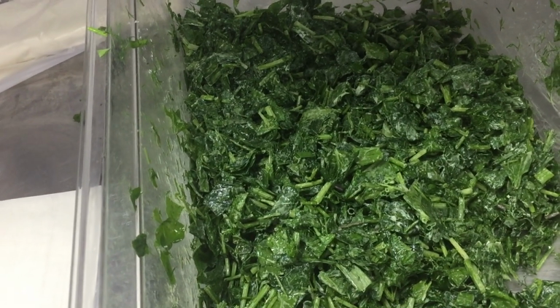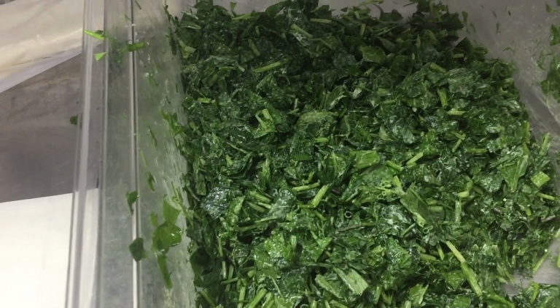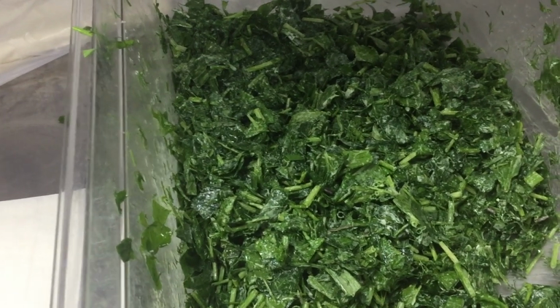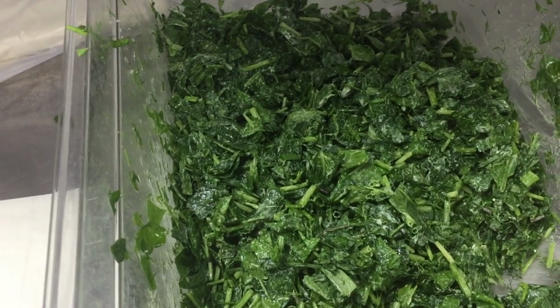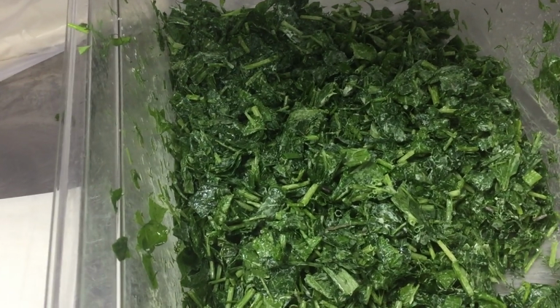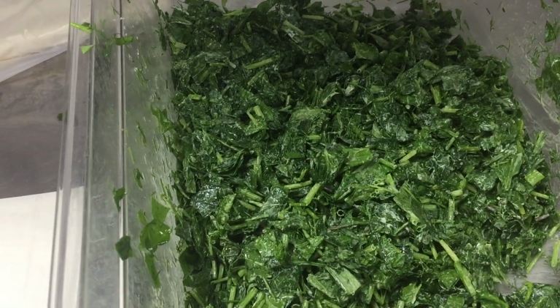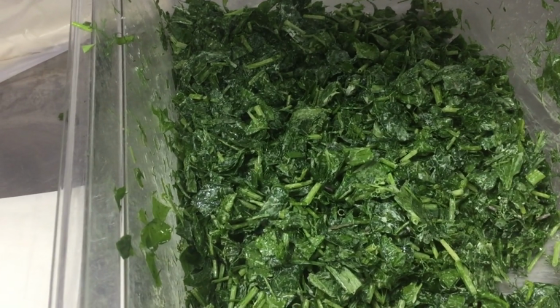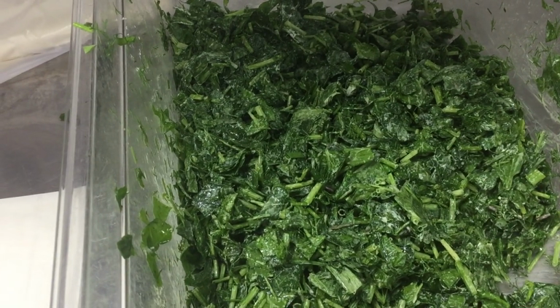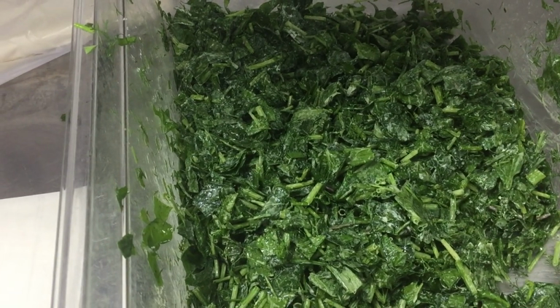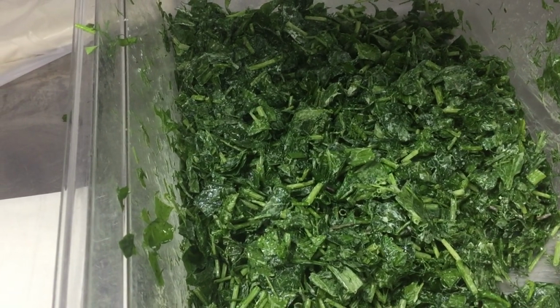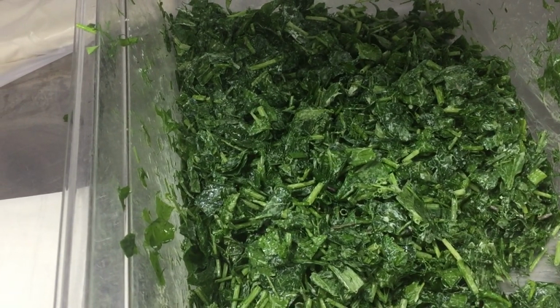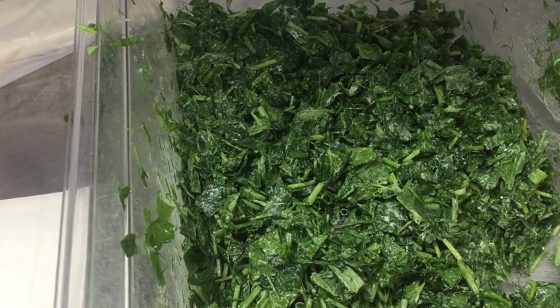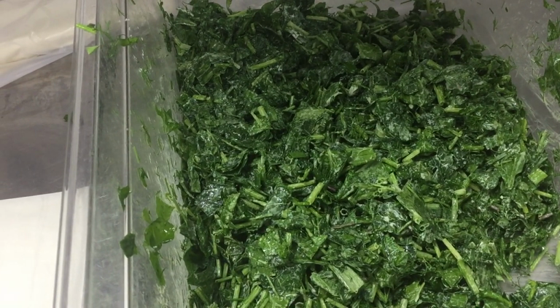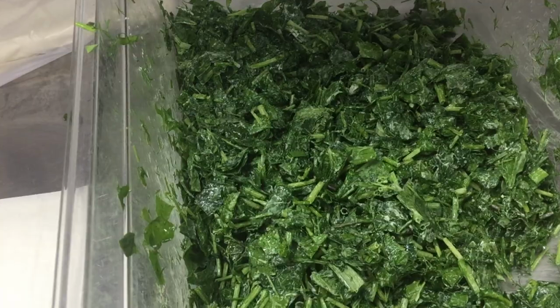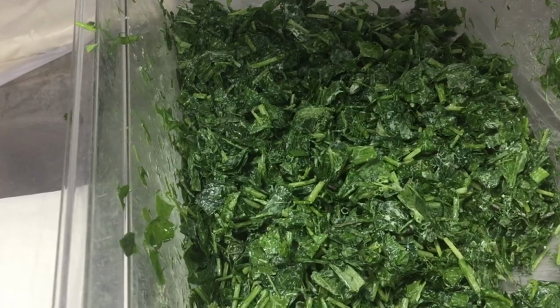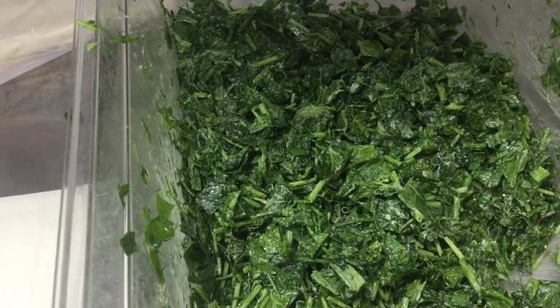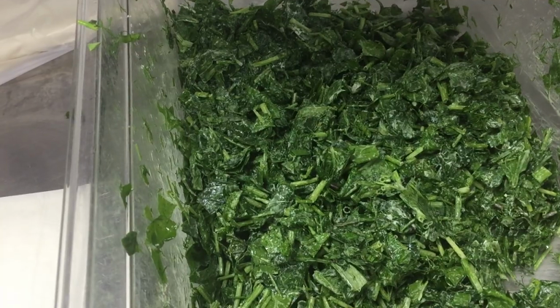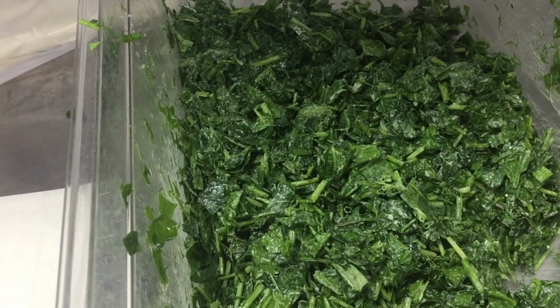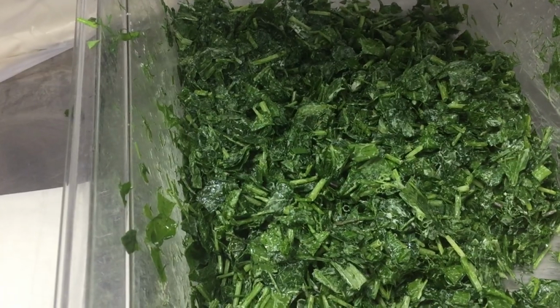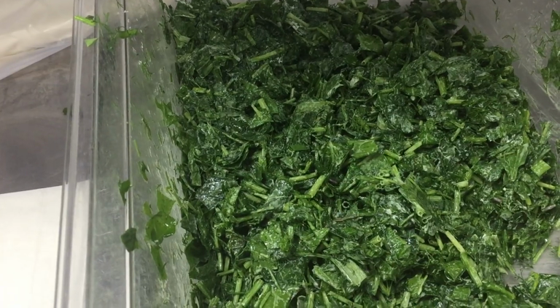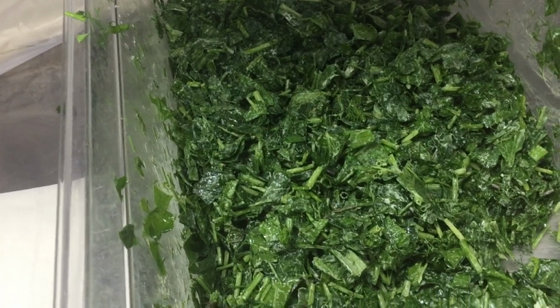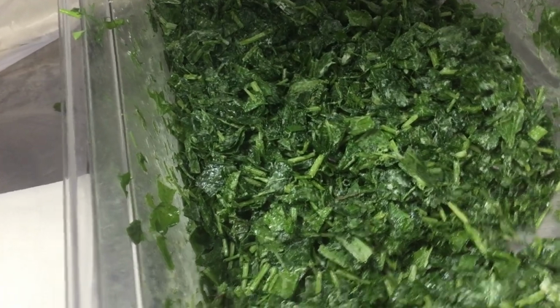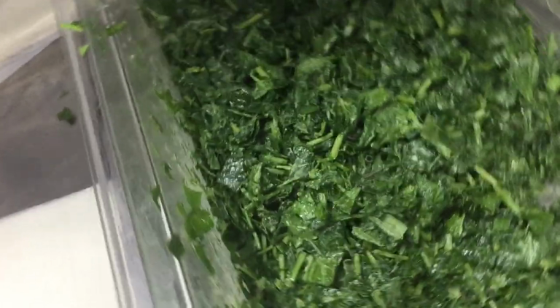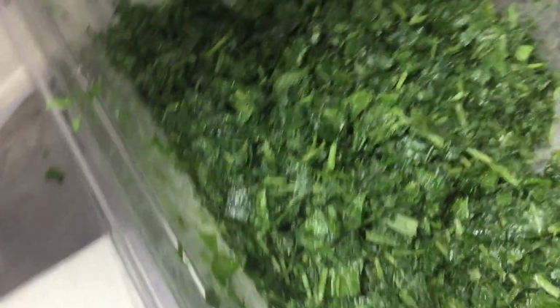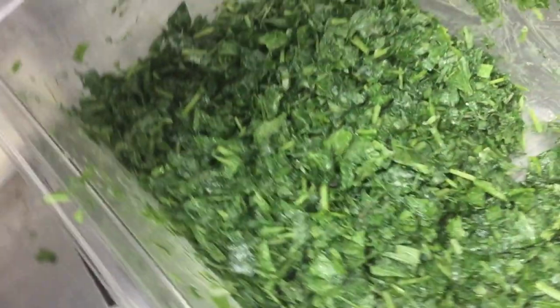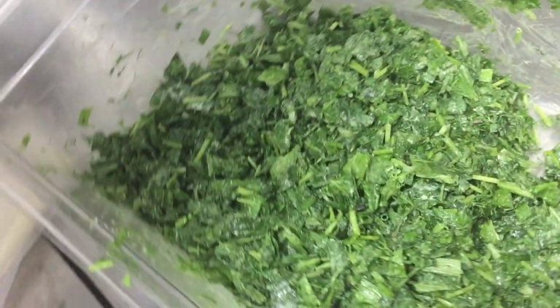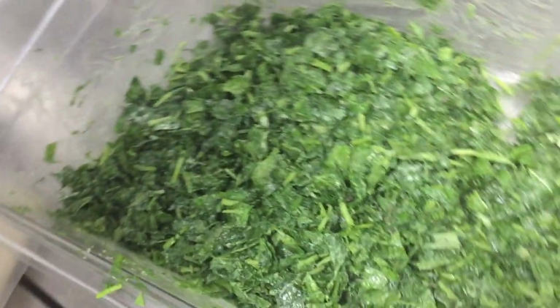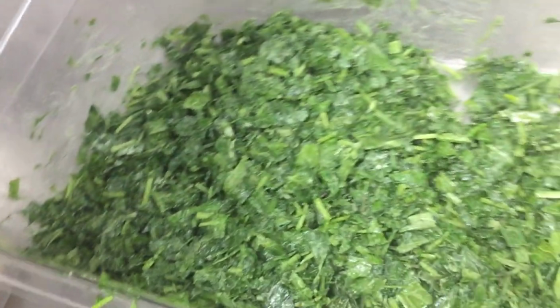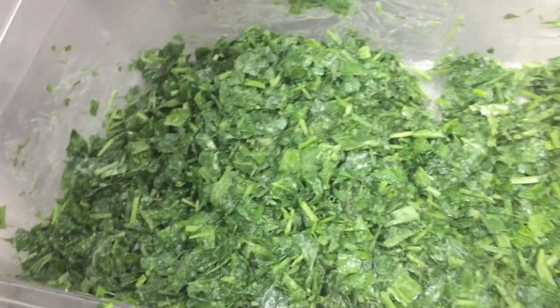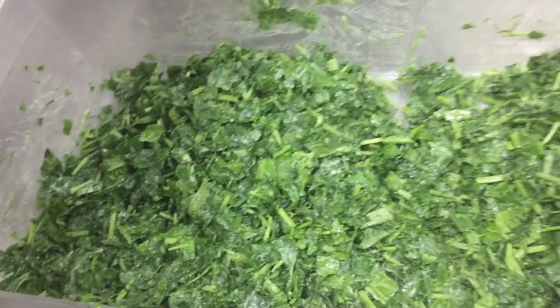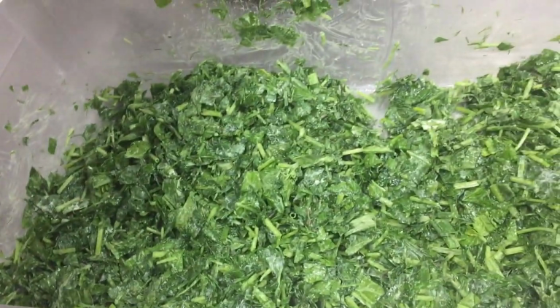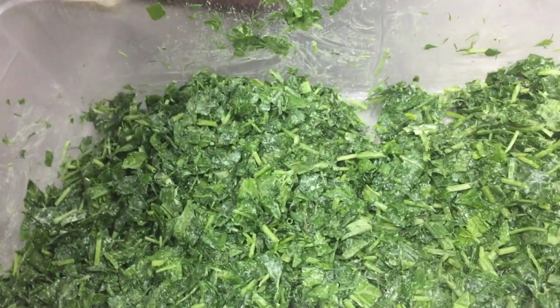Put feta cheese and also olive oil and mix well like this.